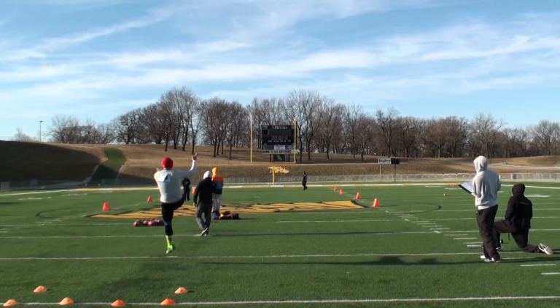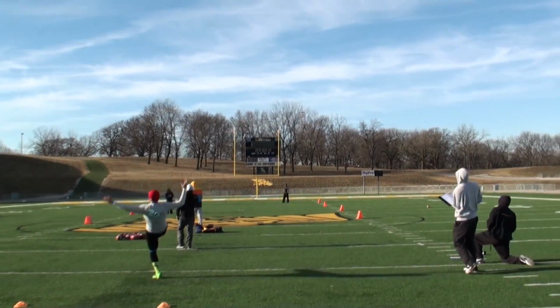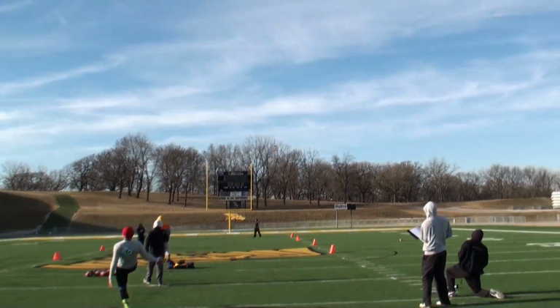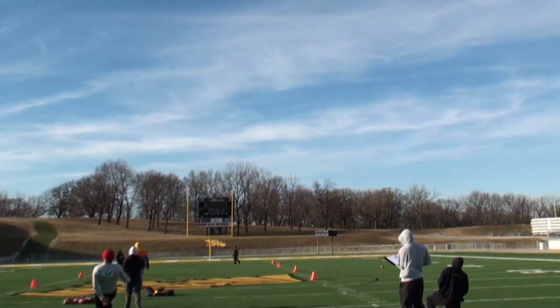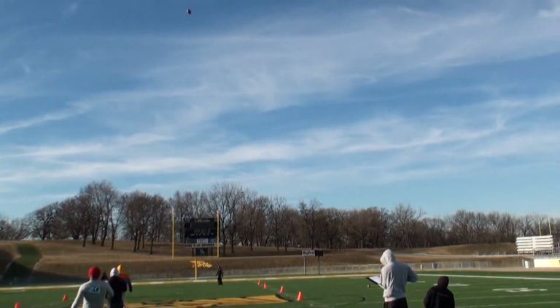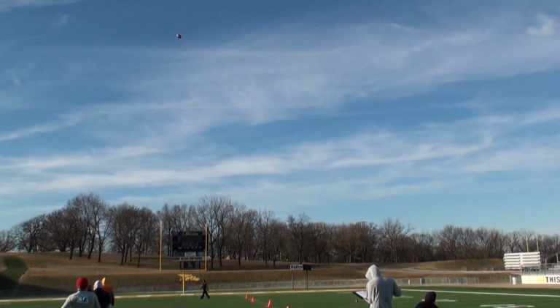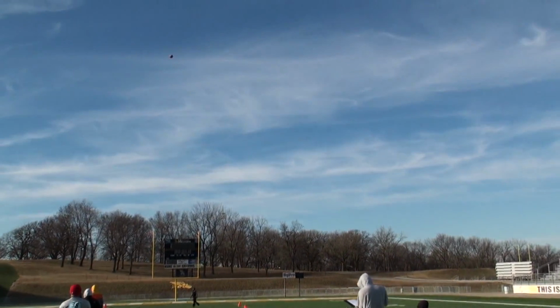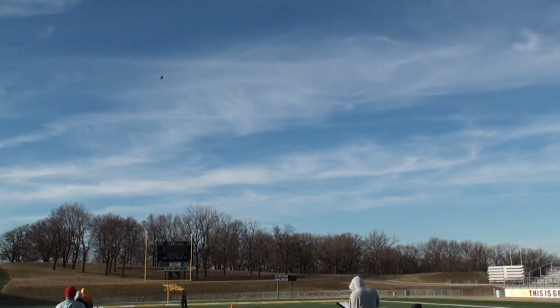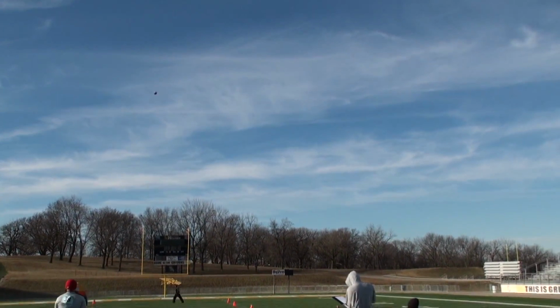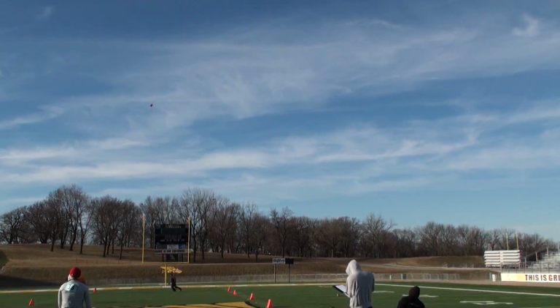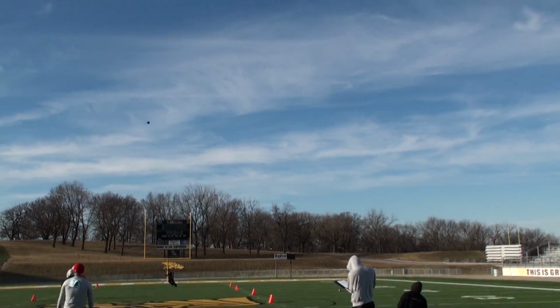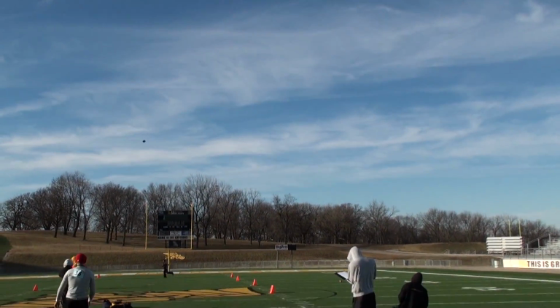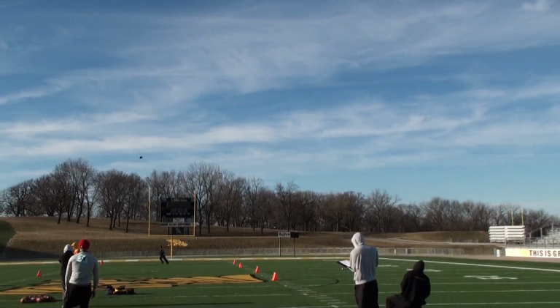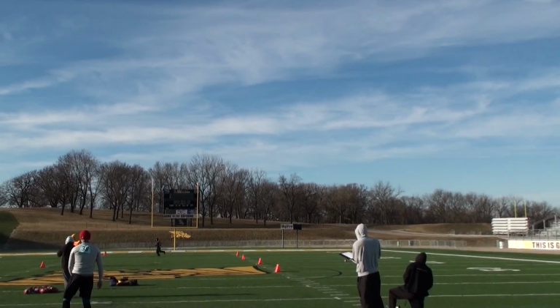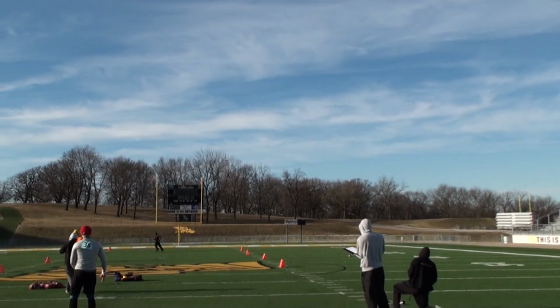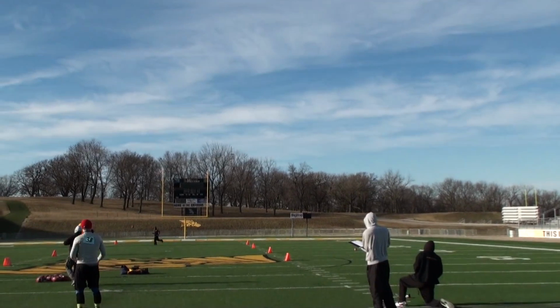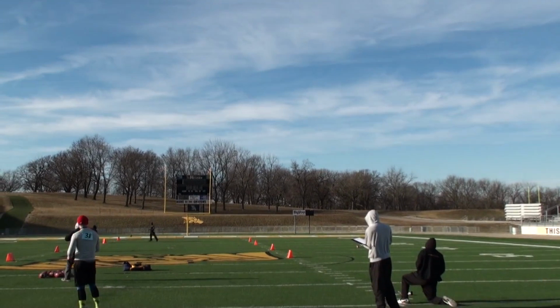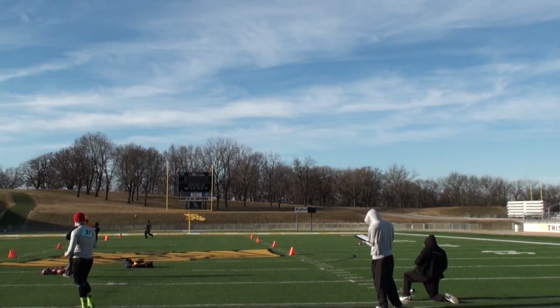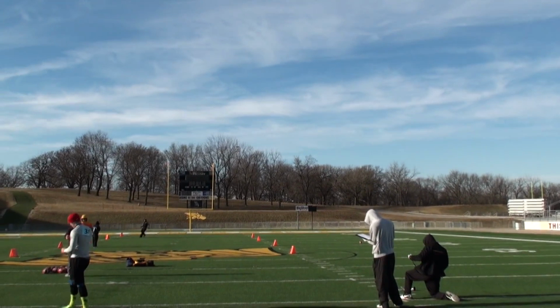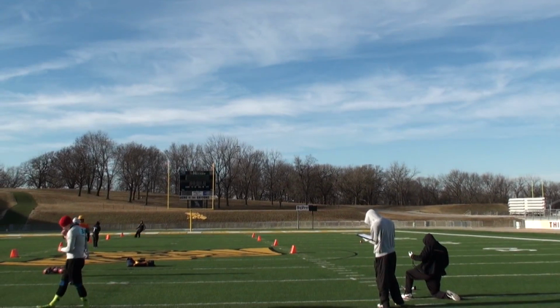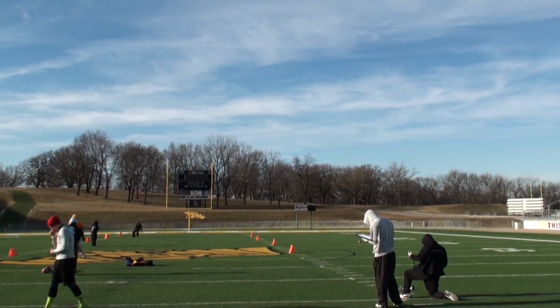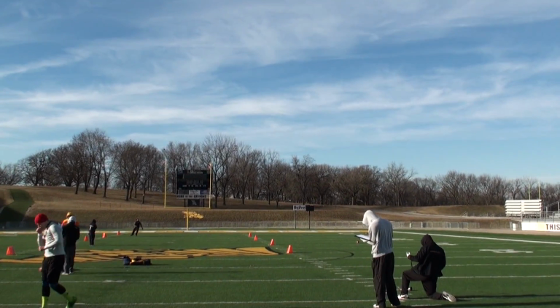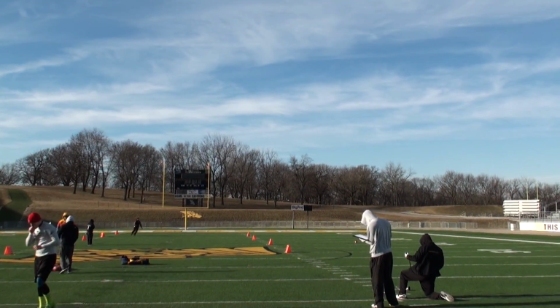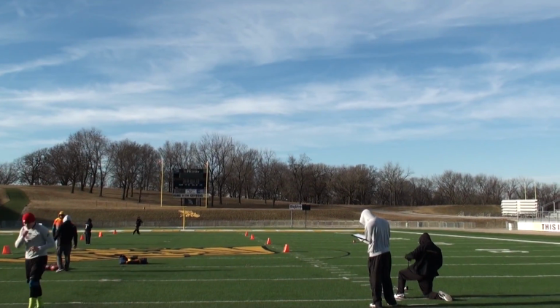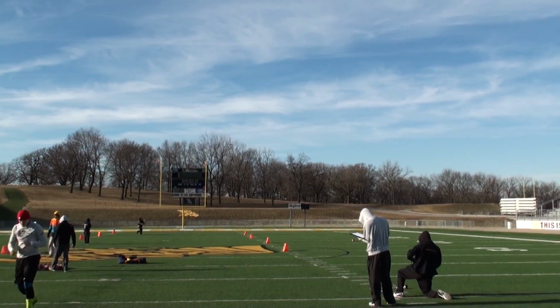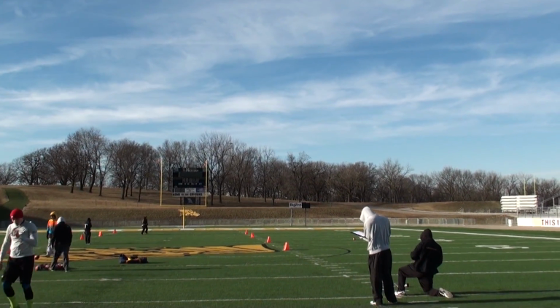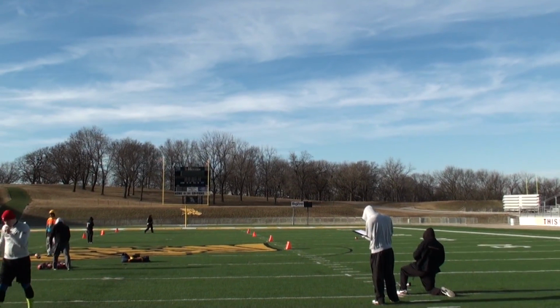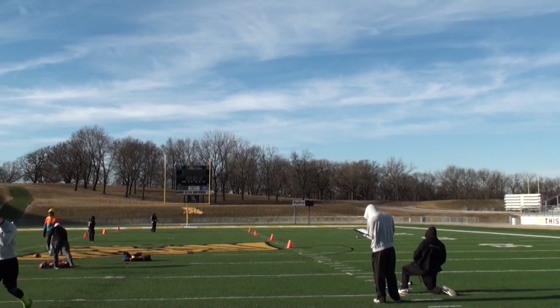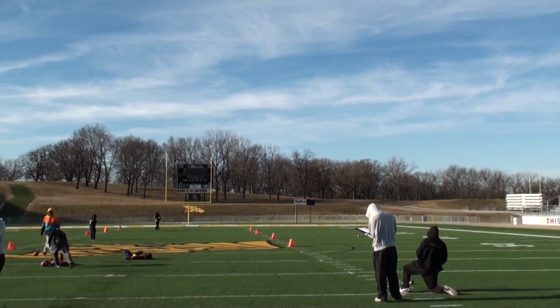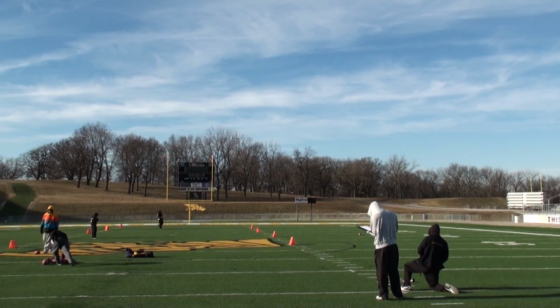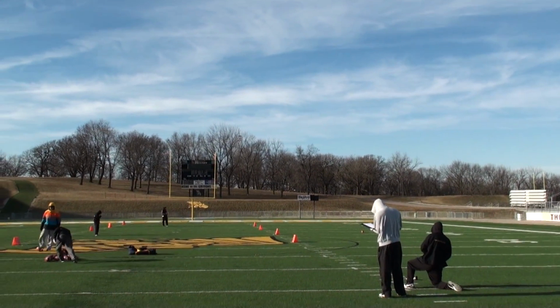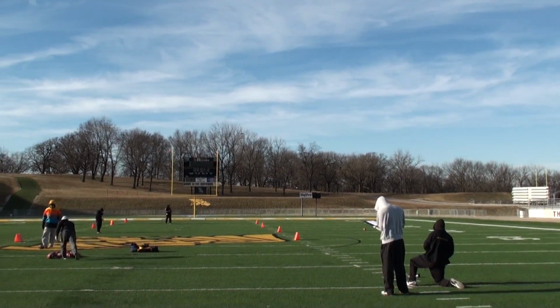Got a high spinning ball down the middle of the field. 3-4-3 hang time.